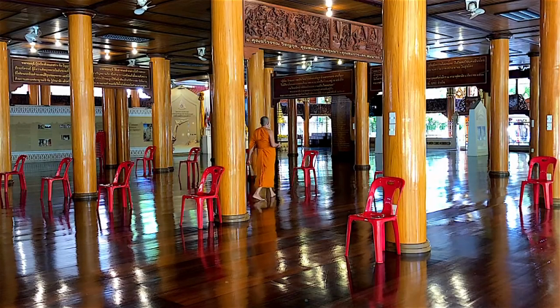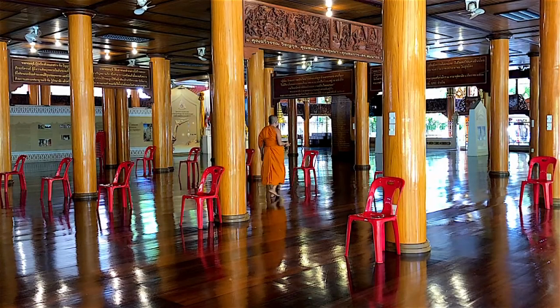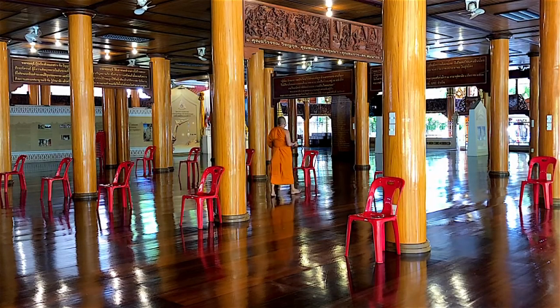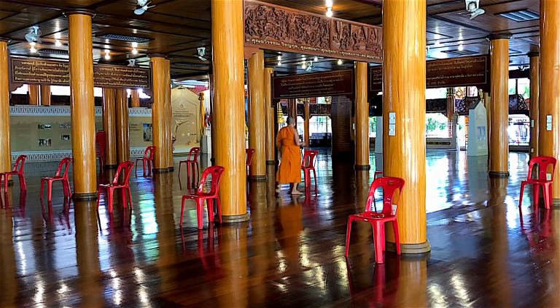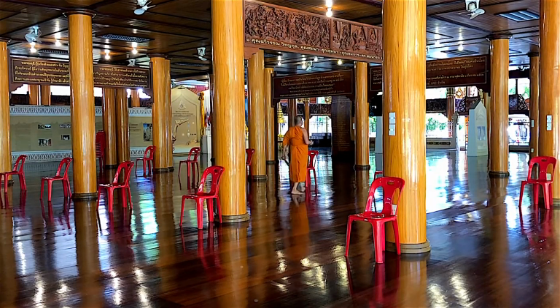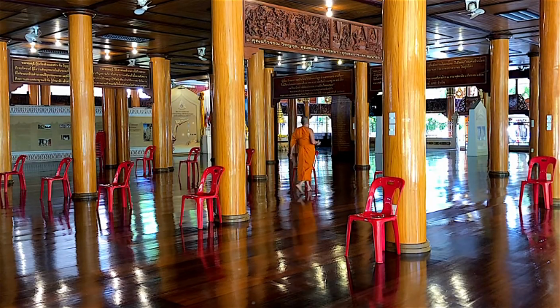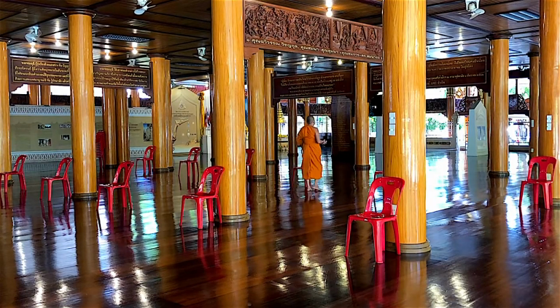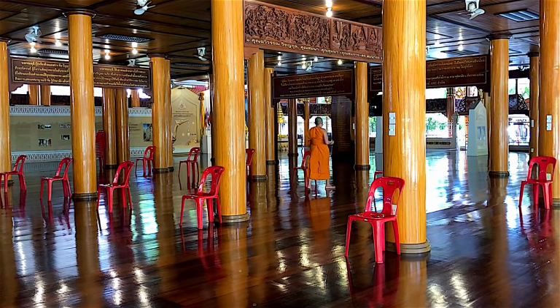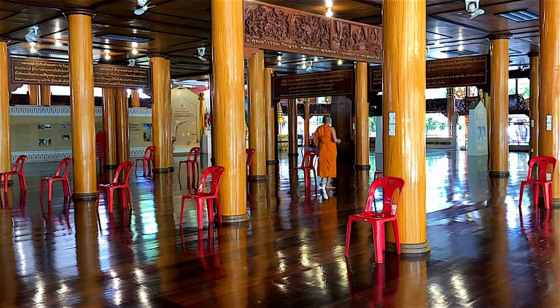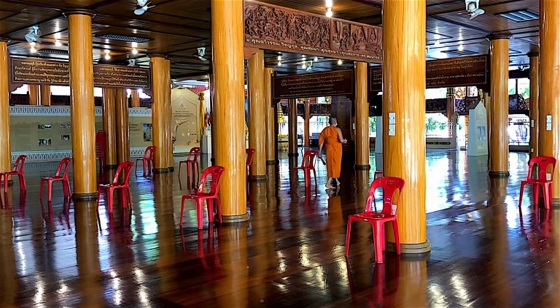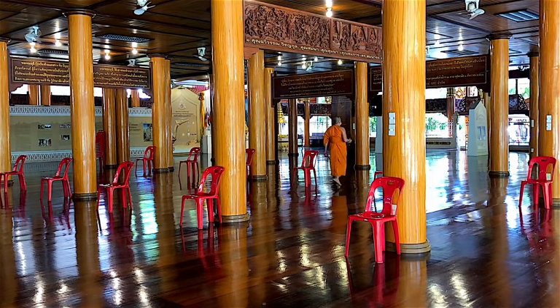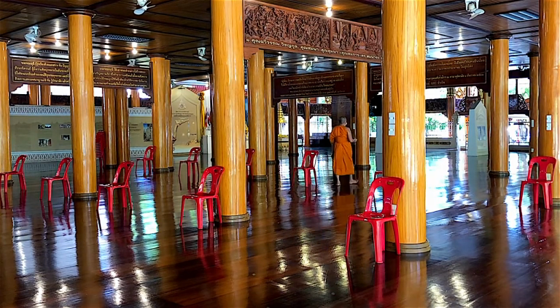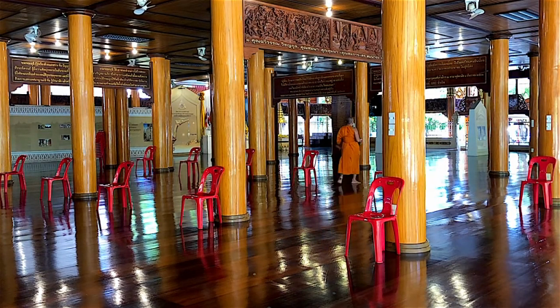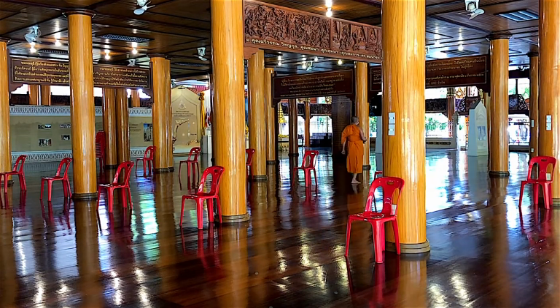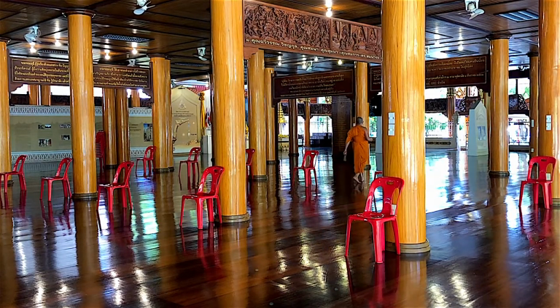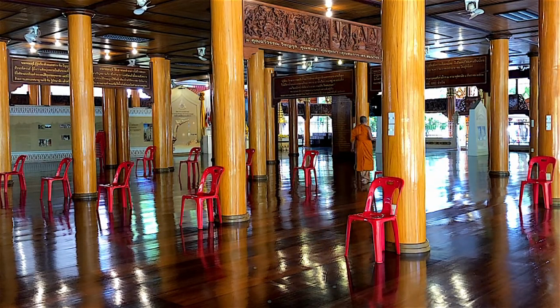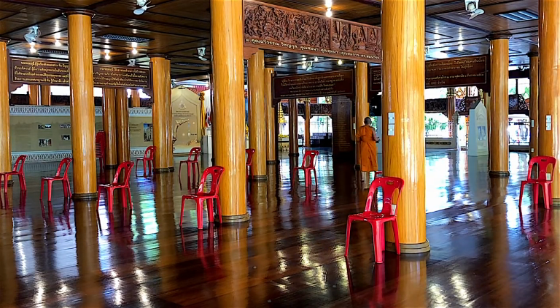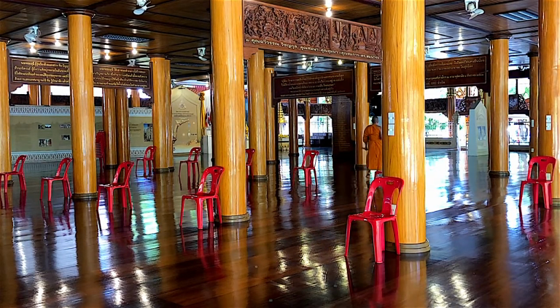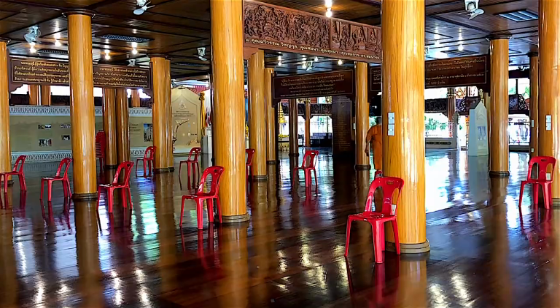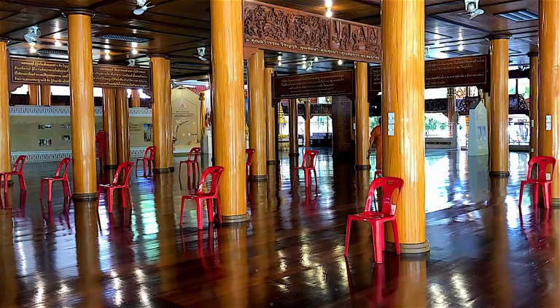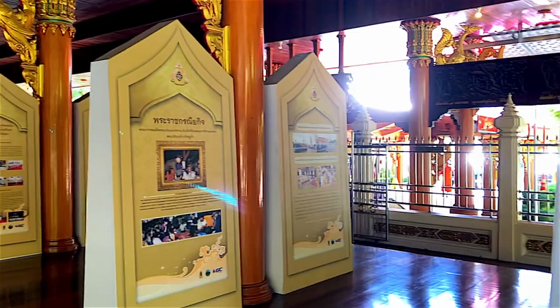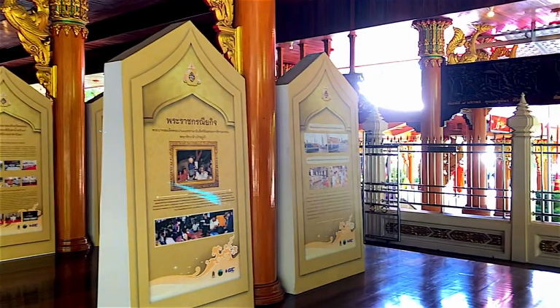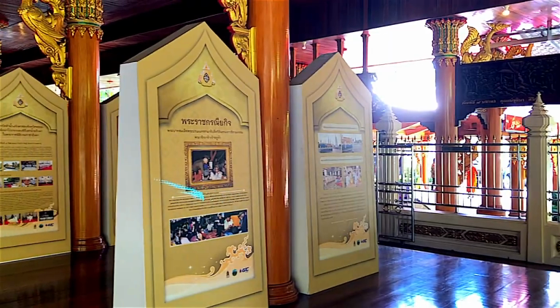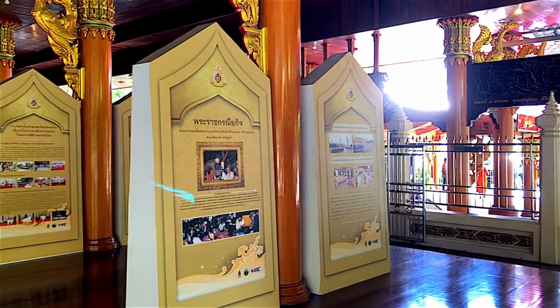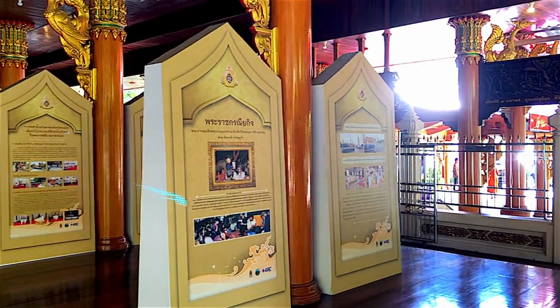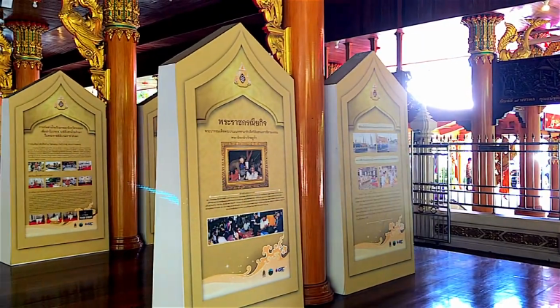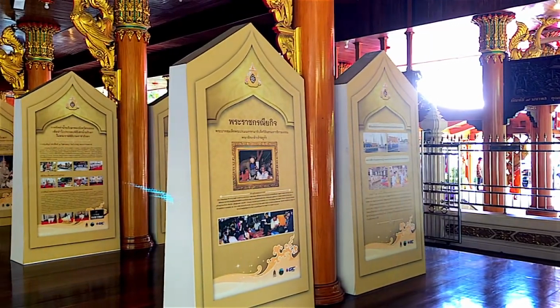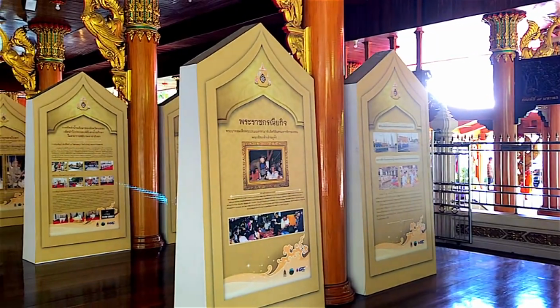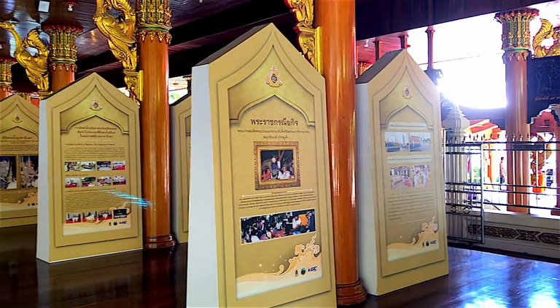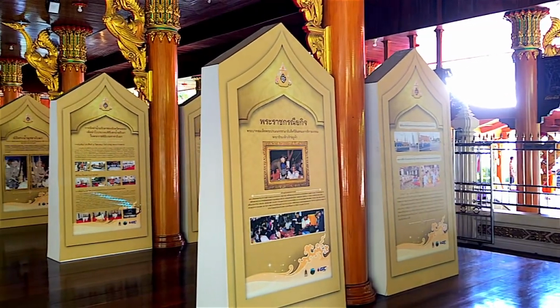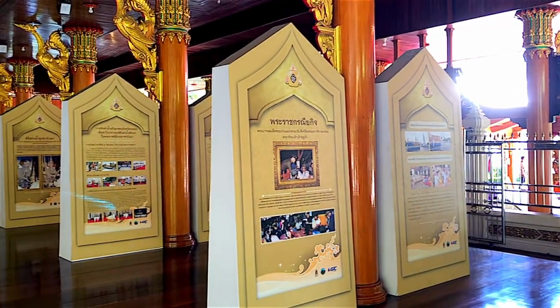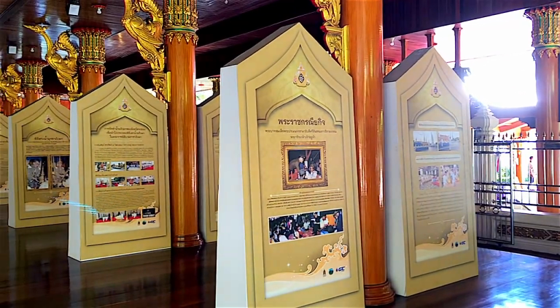In the main hall, there is a prominent exhibition showing the ceremony of the king's coronation in the royal Thai family.